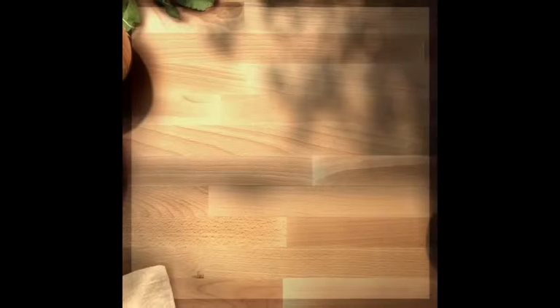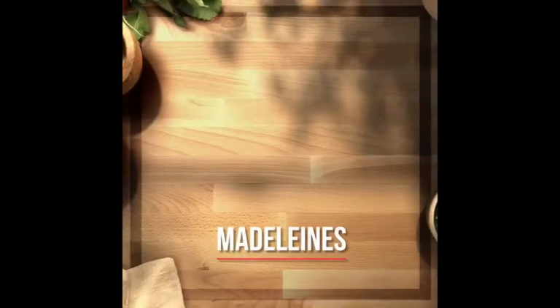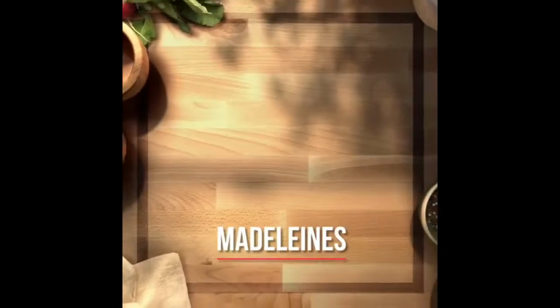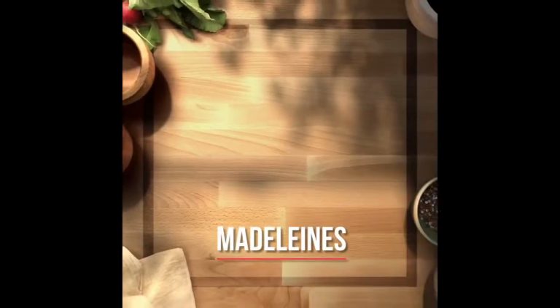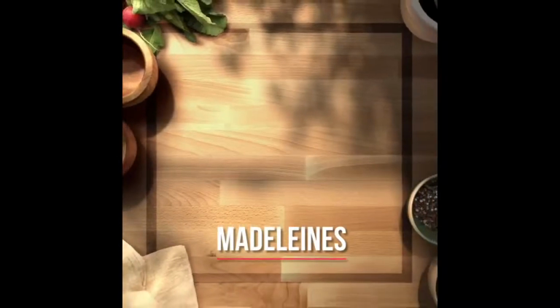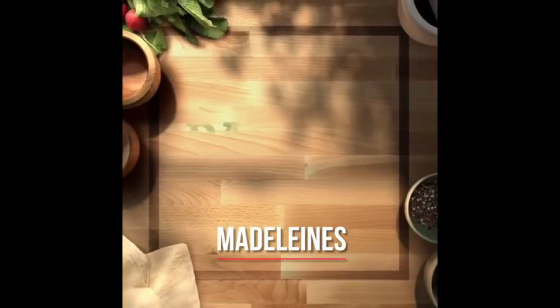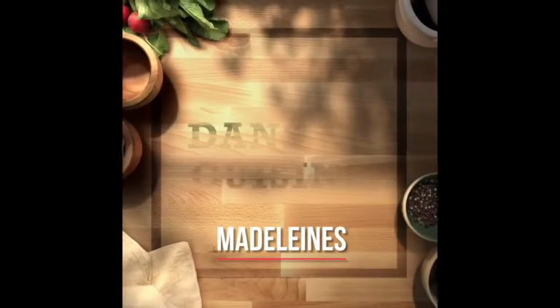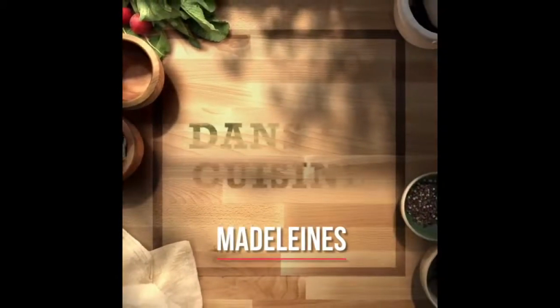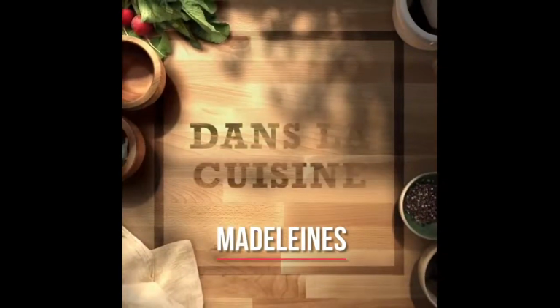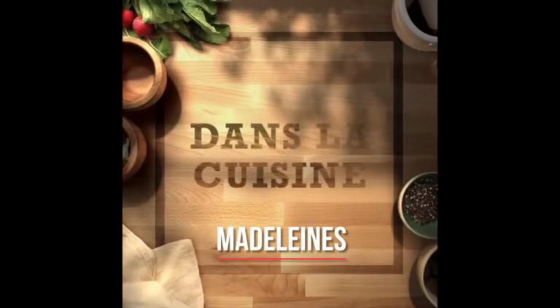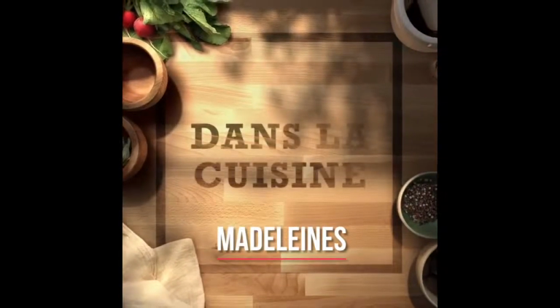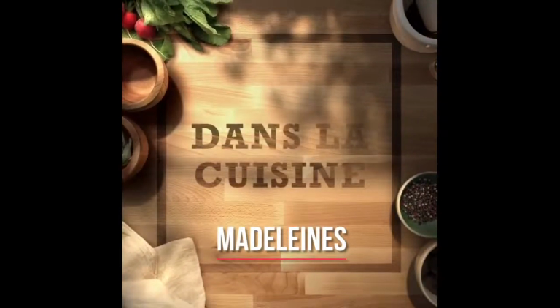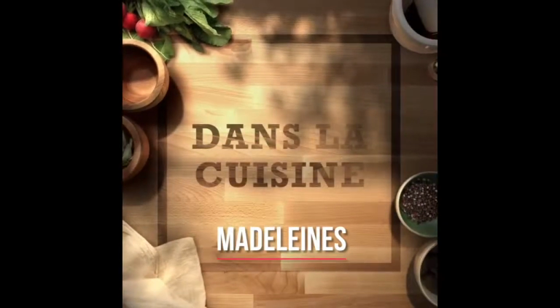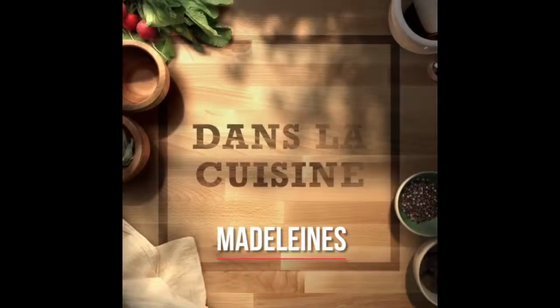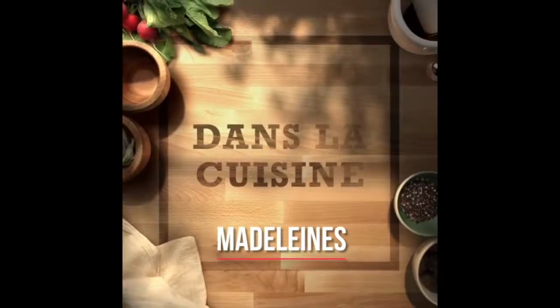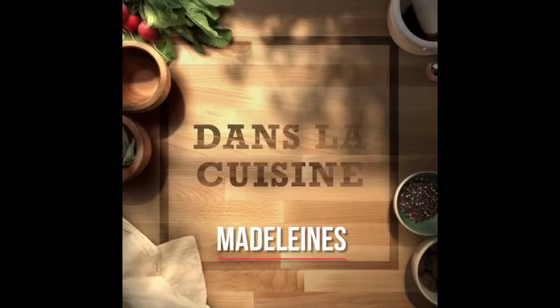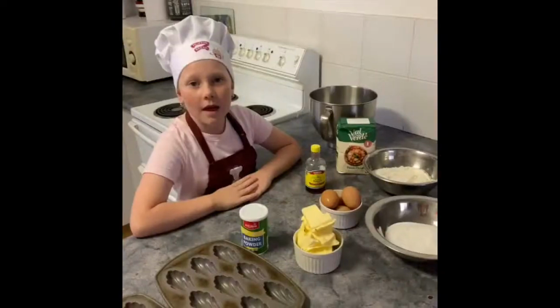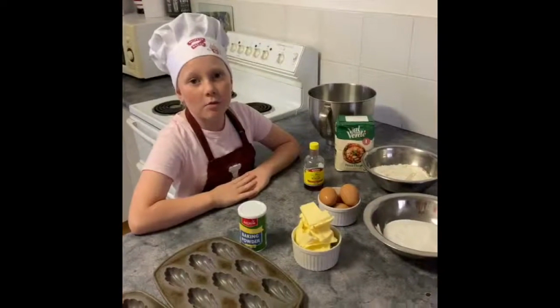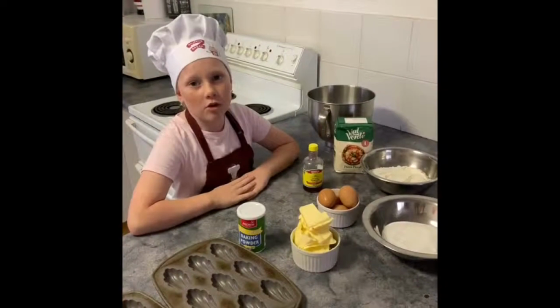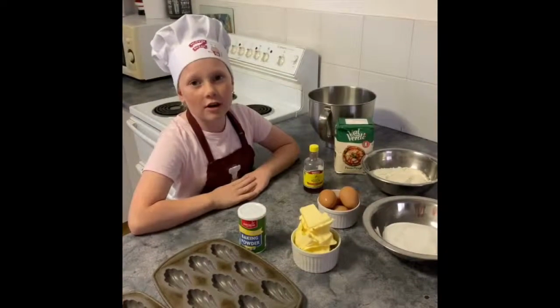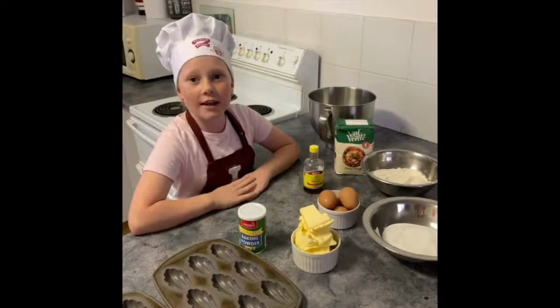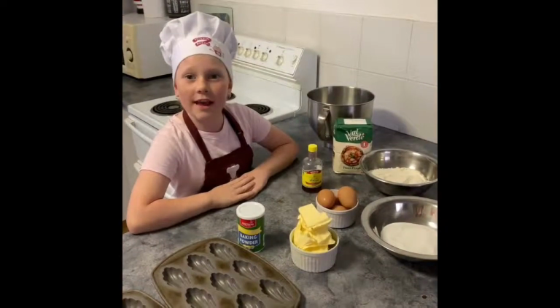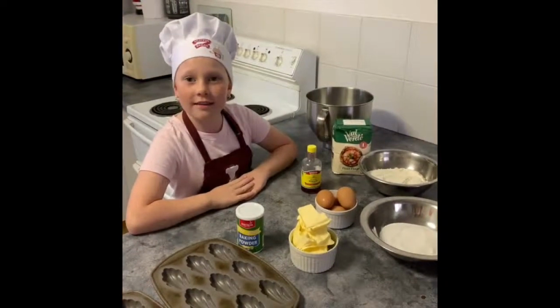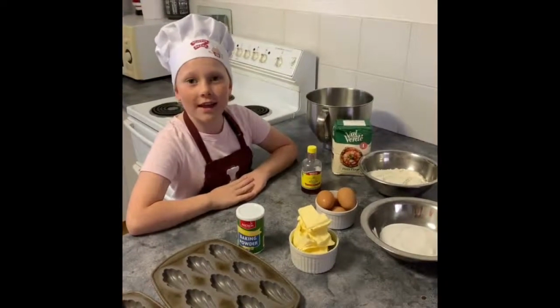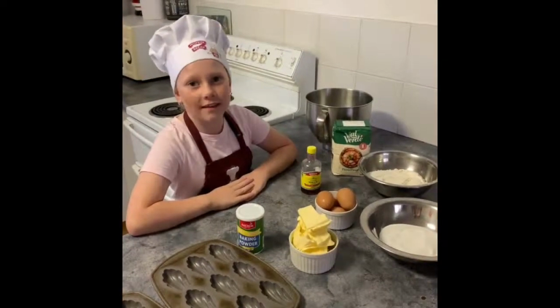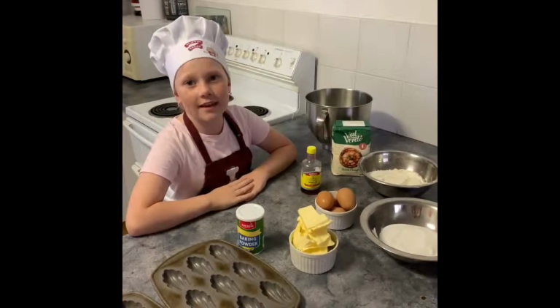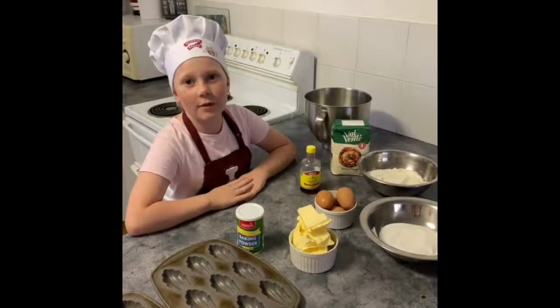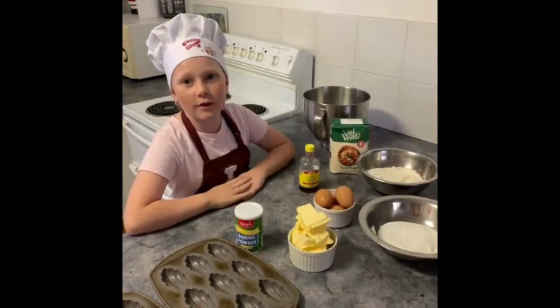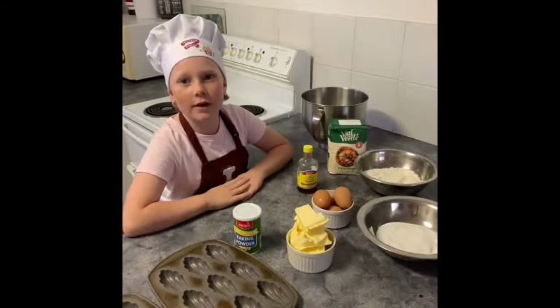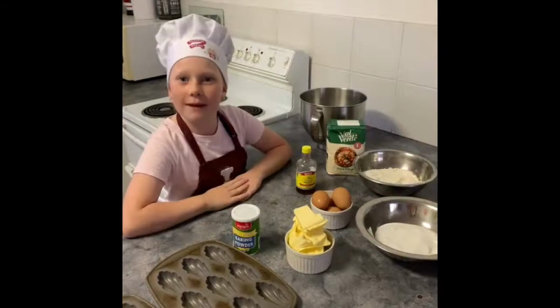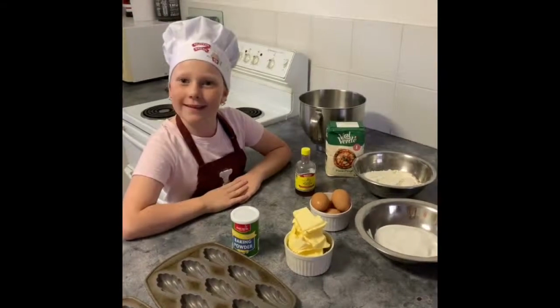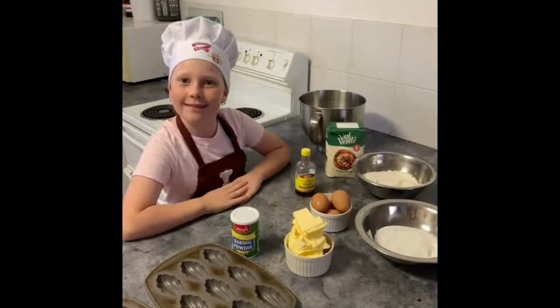Bonjour, it's French cooking for kids. Bonjour, it's Caitlin and today we're doing madeleines.